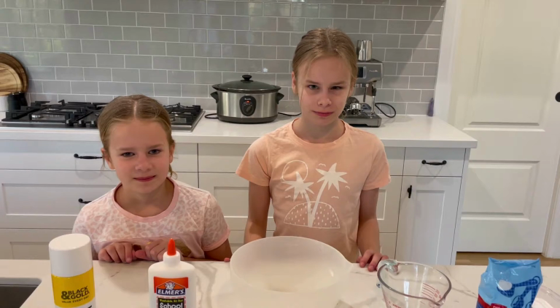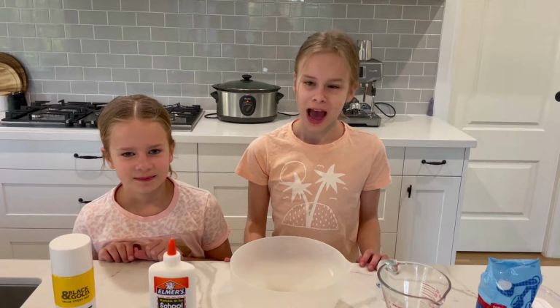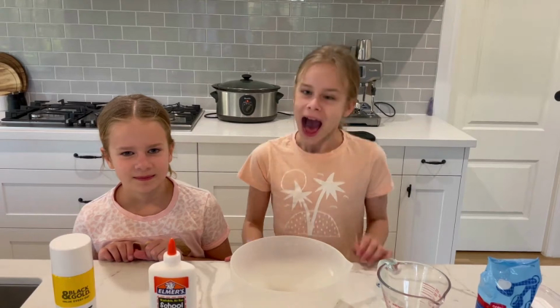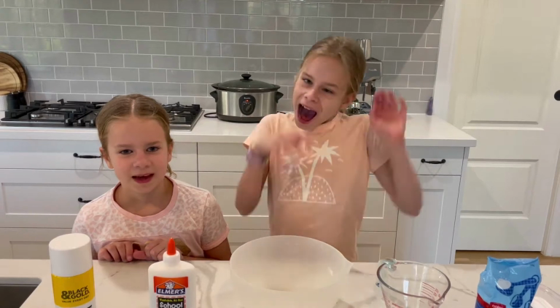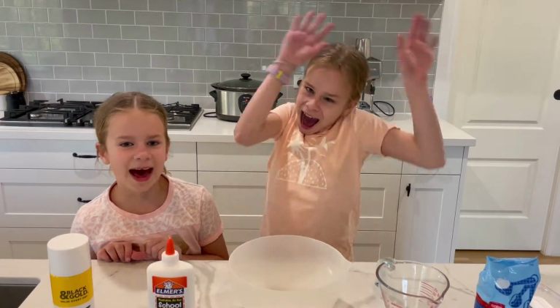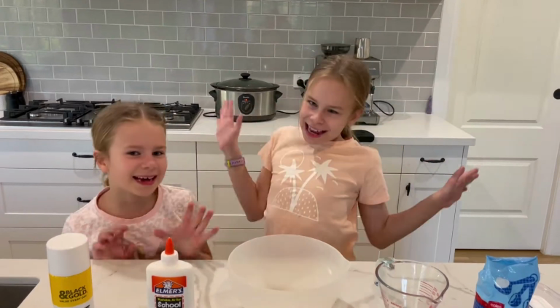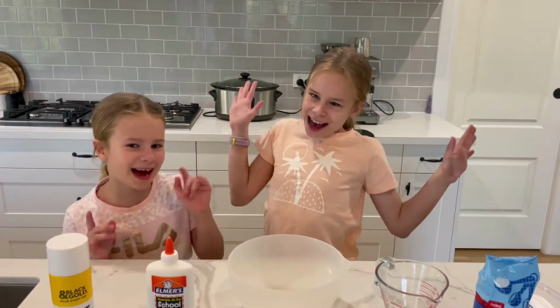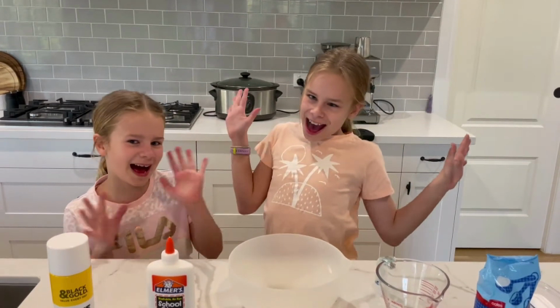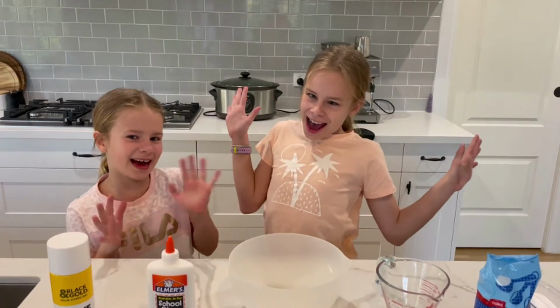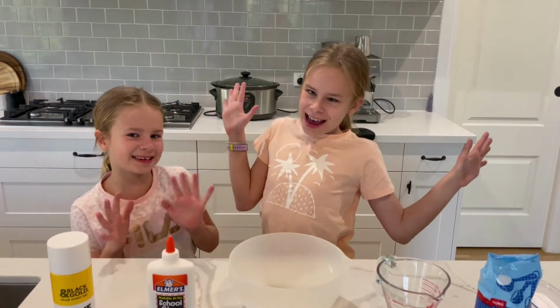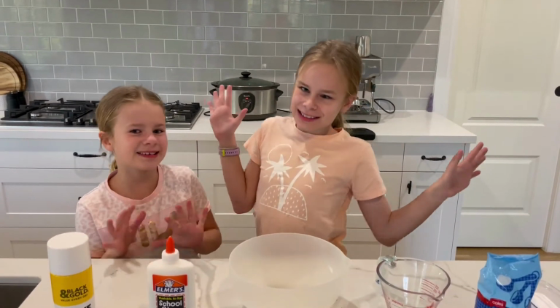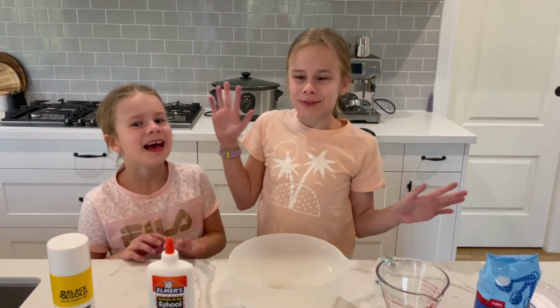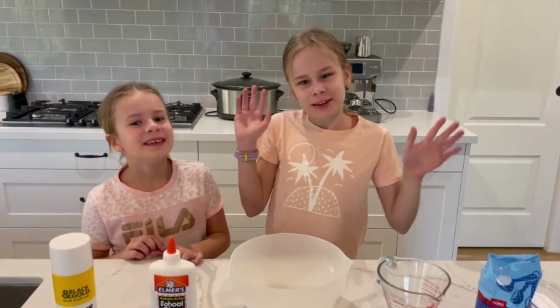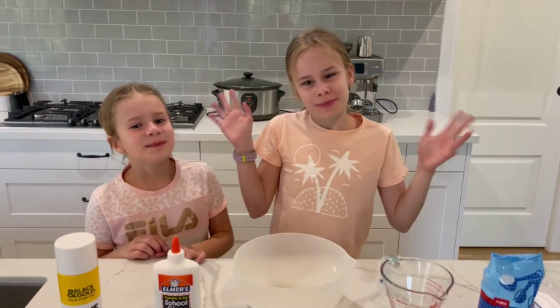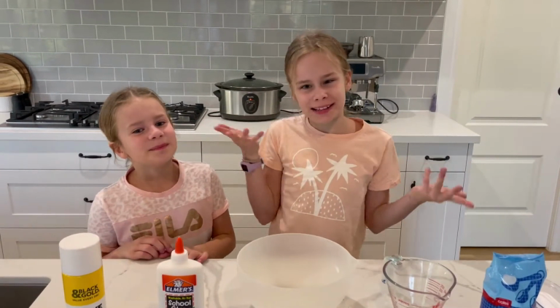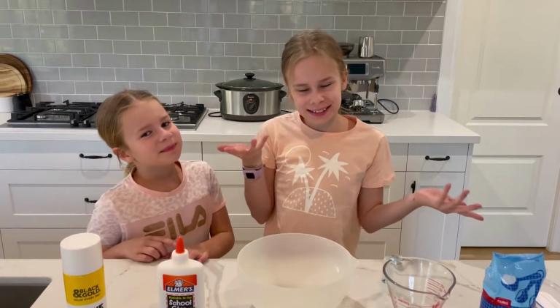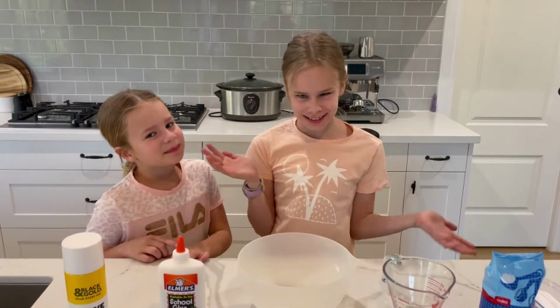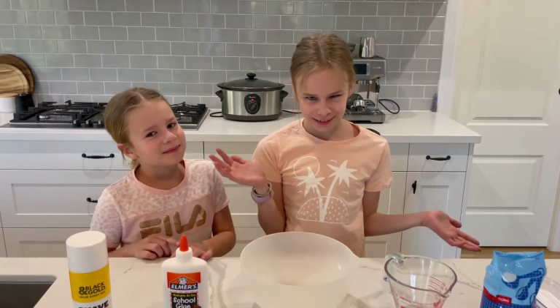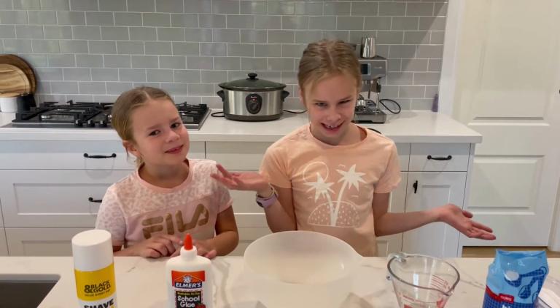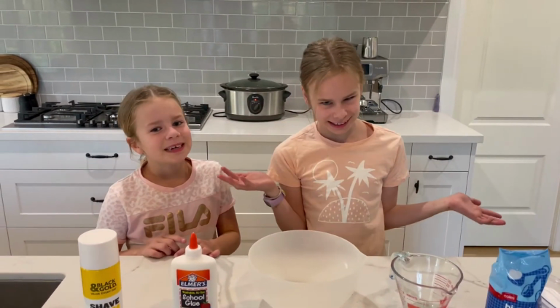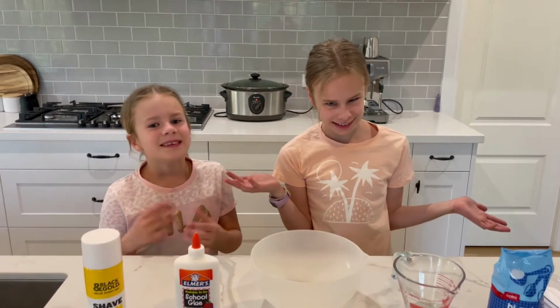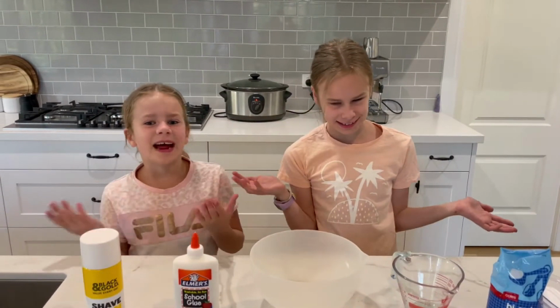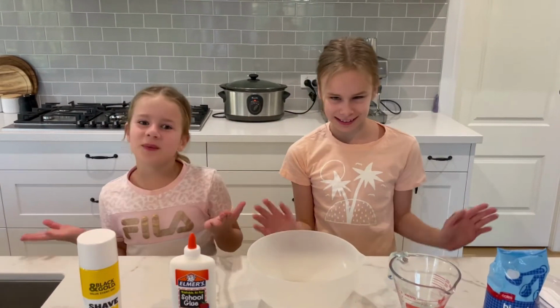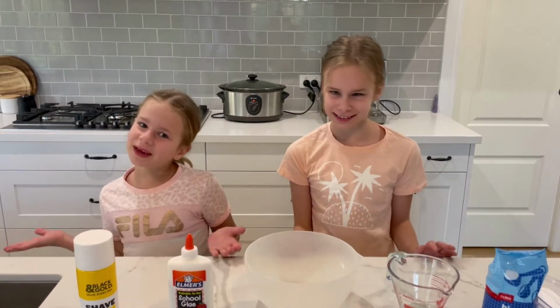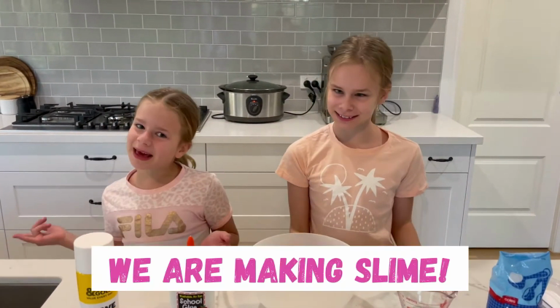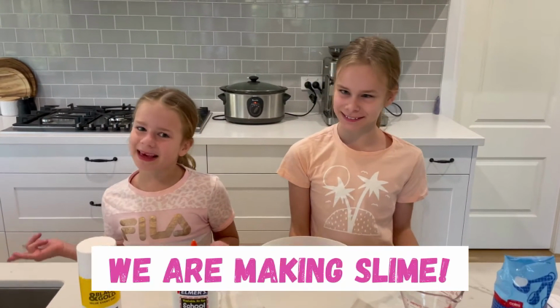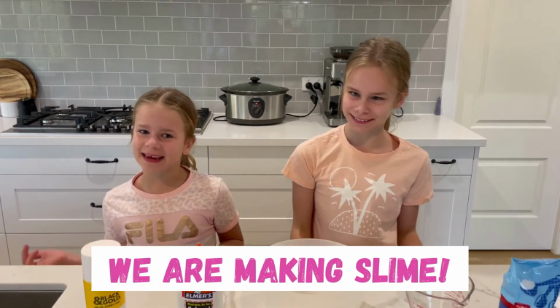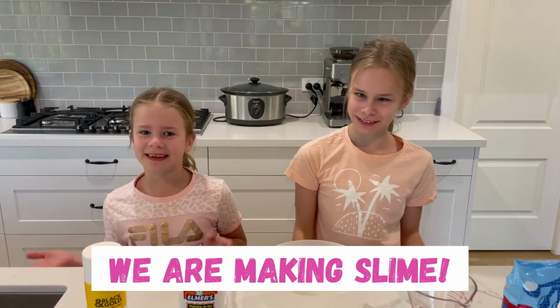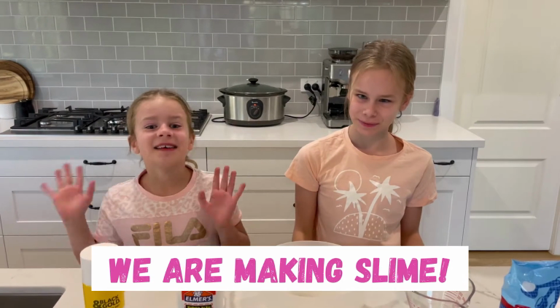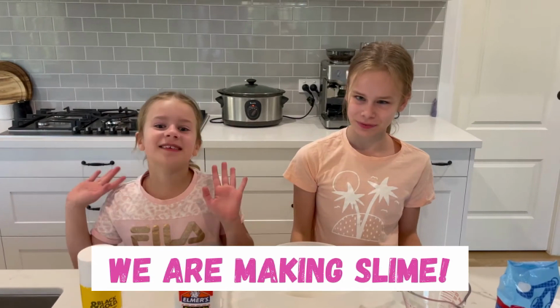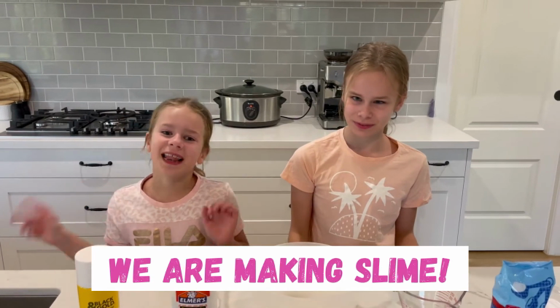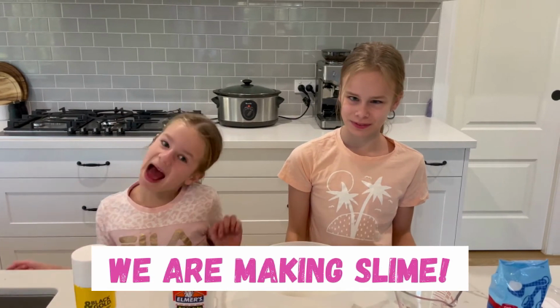Hi guys! Welcome back to the Snickle Whackers. Today we are making slime.